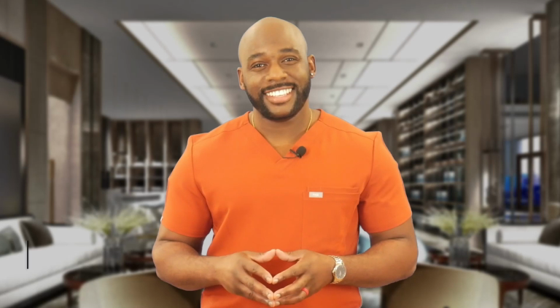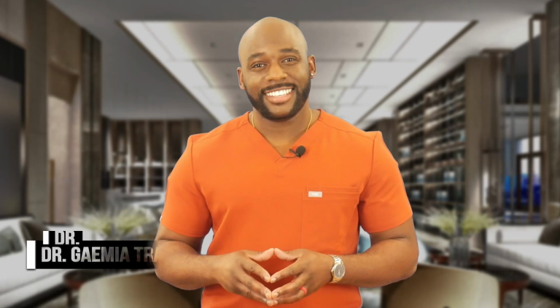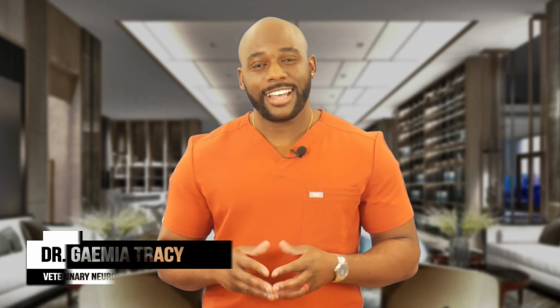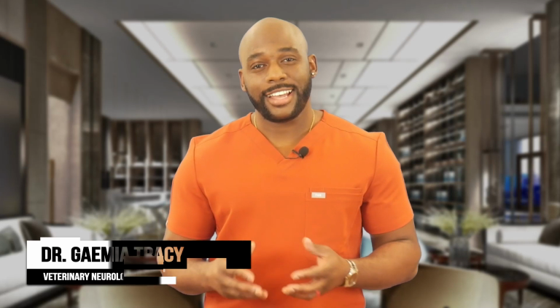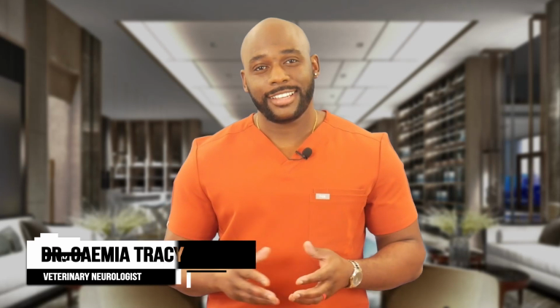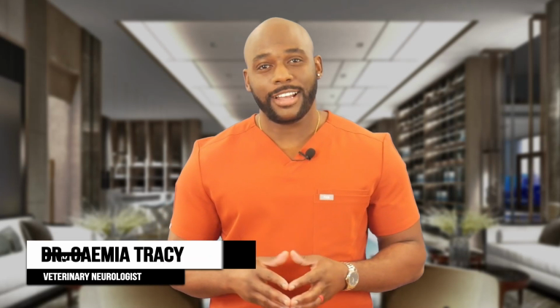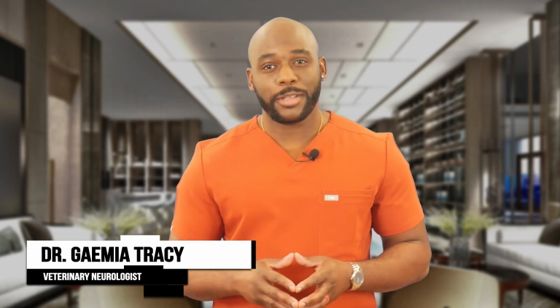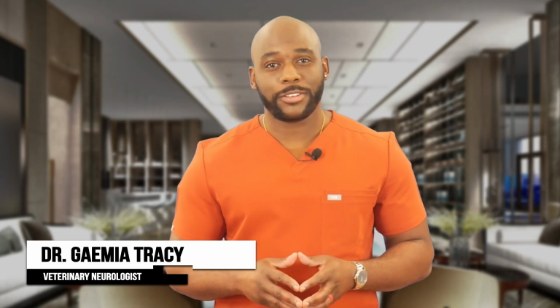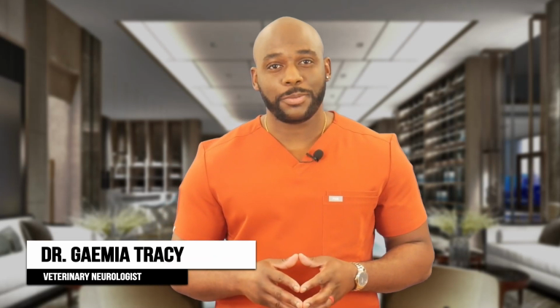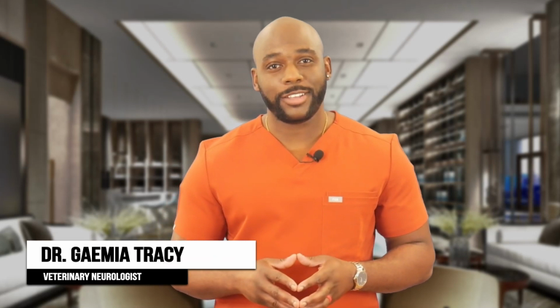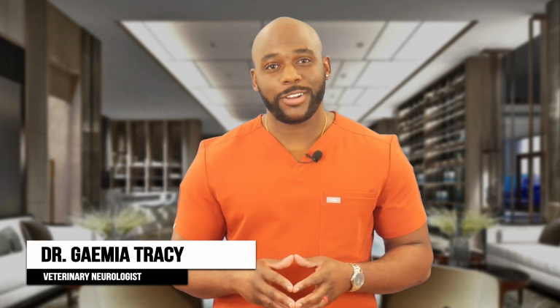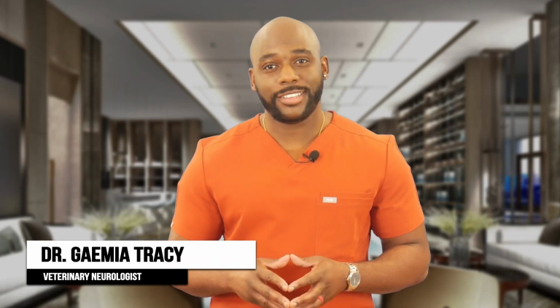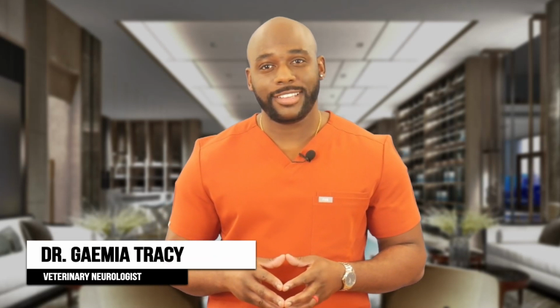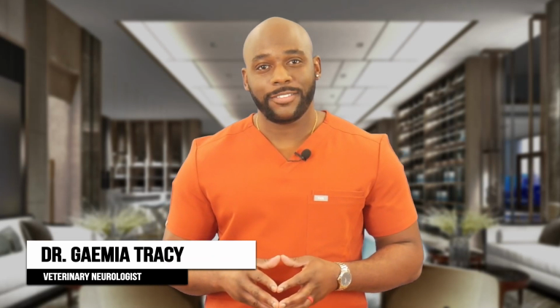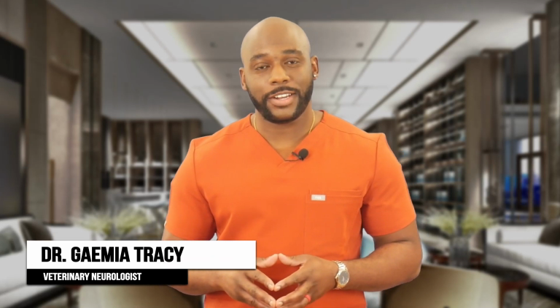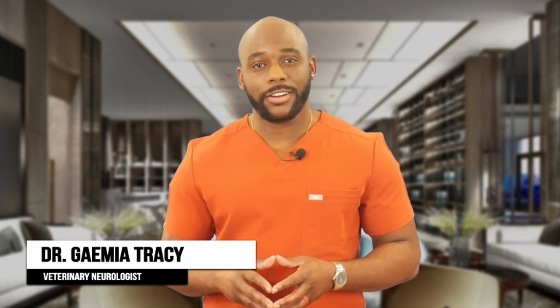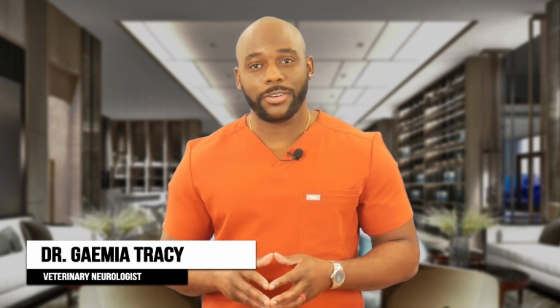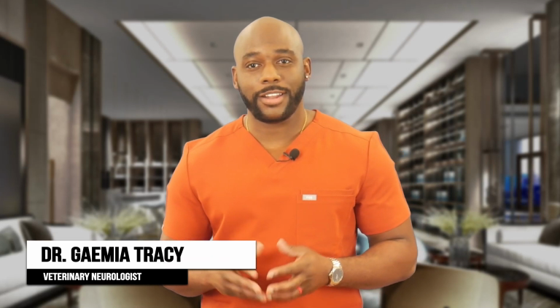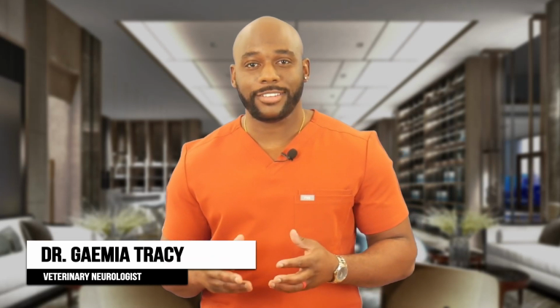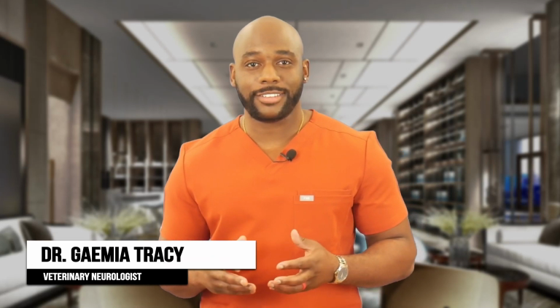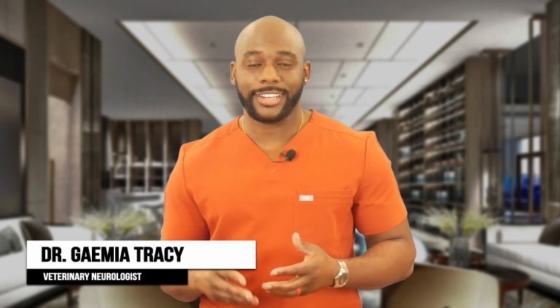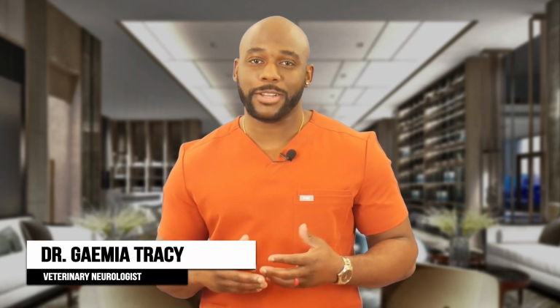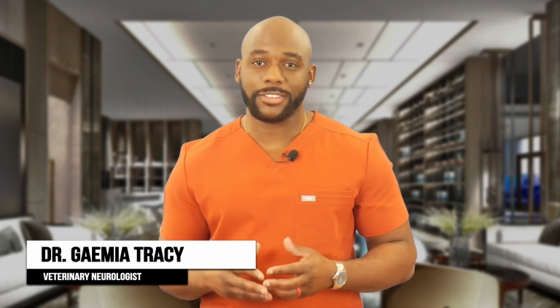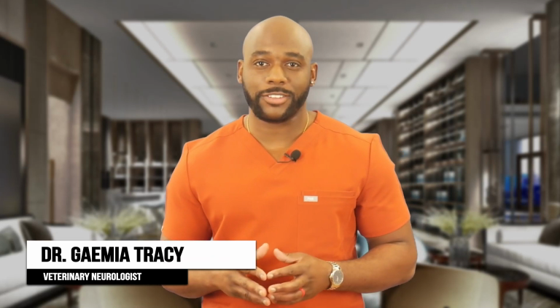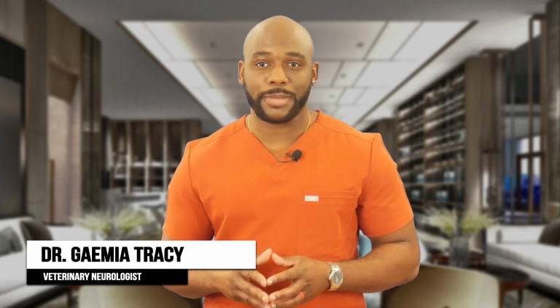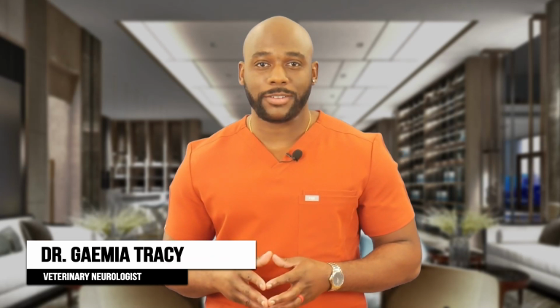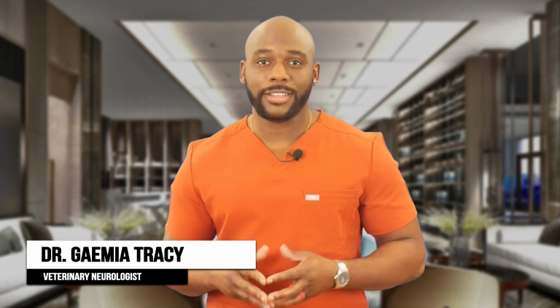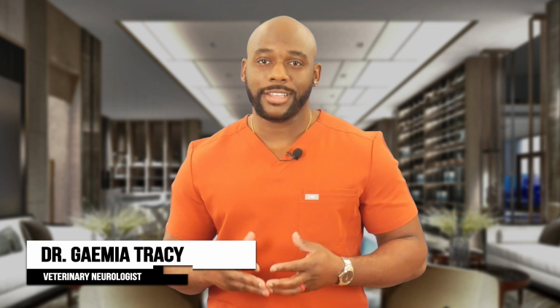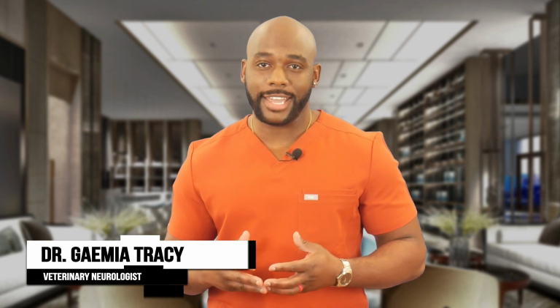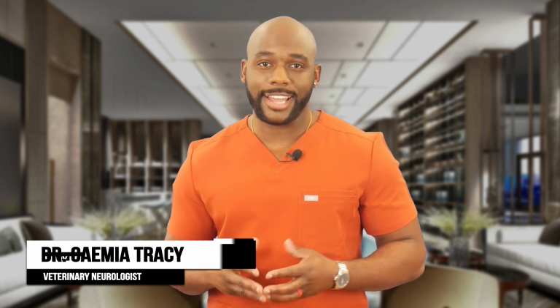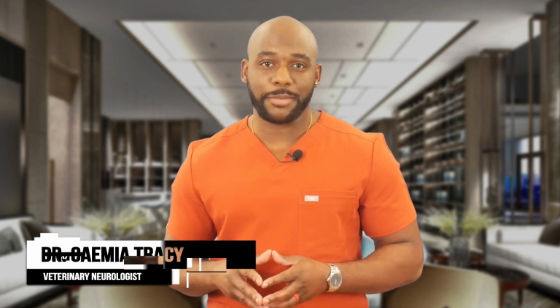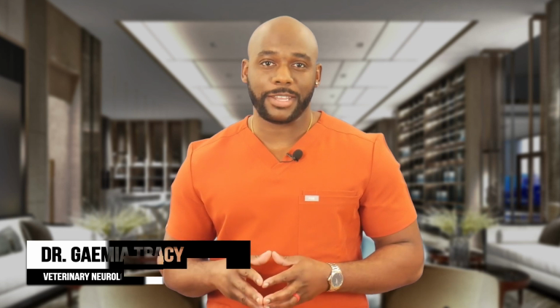Hi, I'm Dr. Jamiah Tracy, Veterinary Neurologist, and I'm here to talk to you about canine epilepsy.